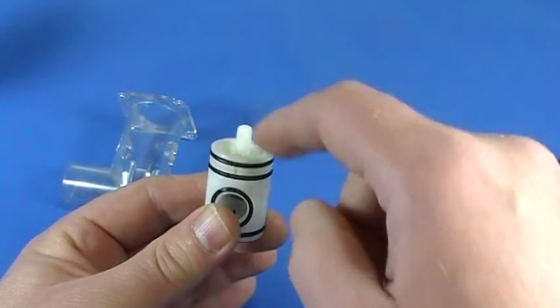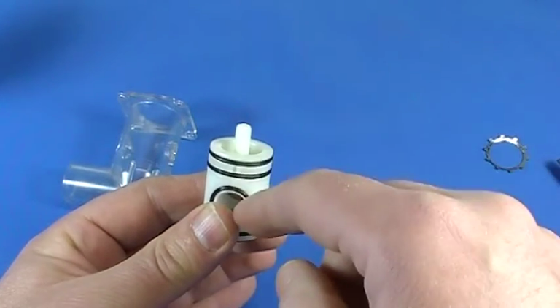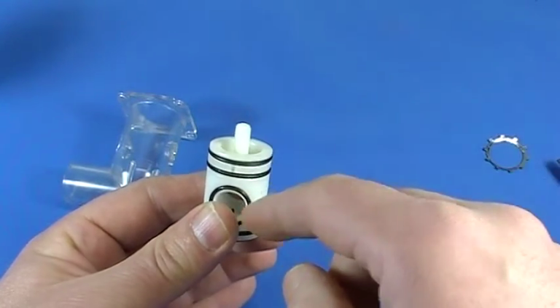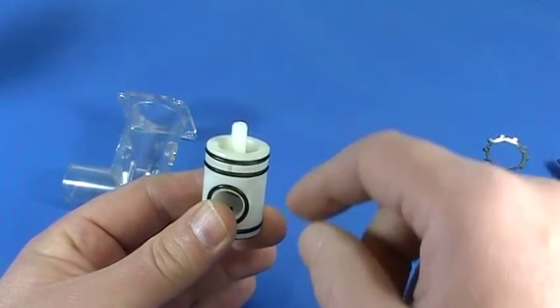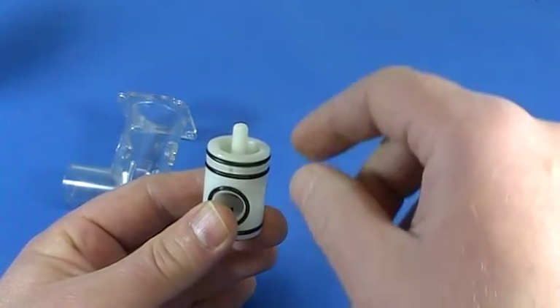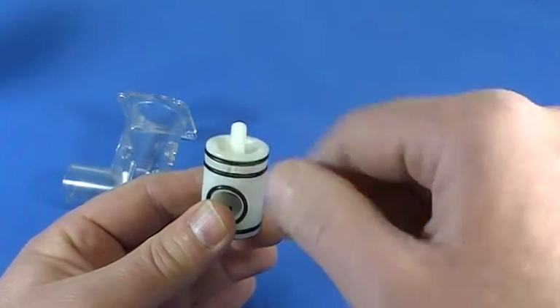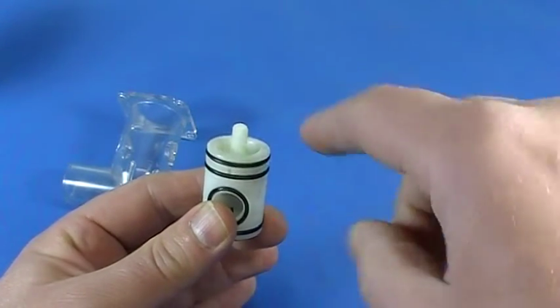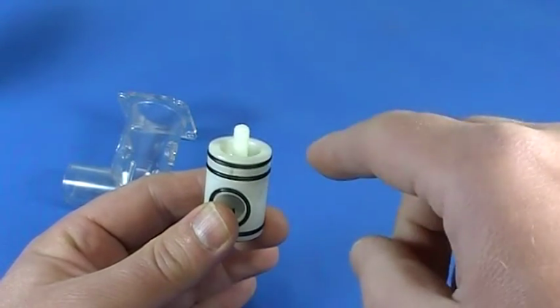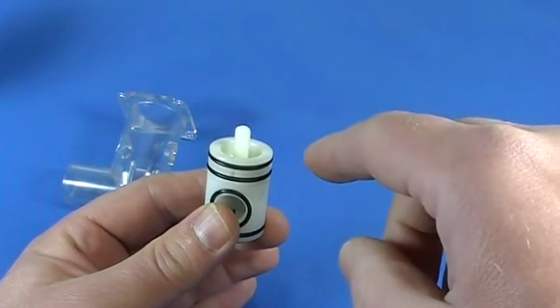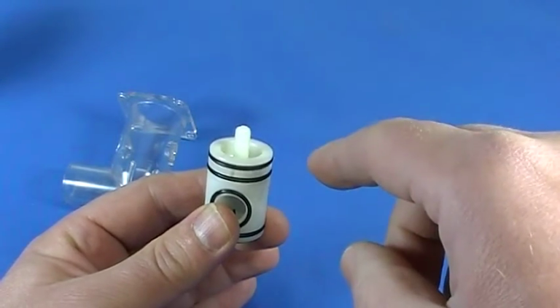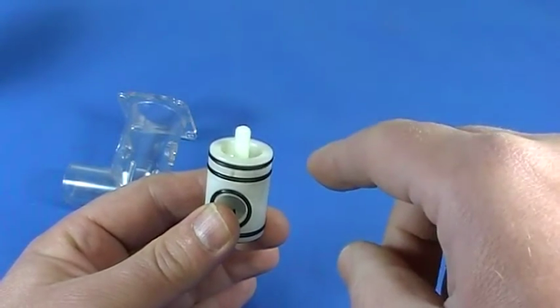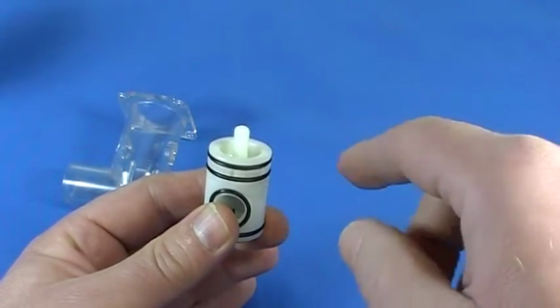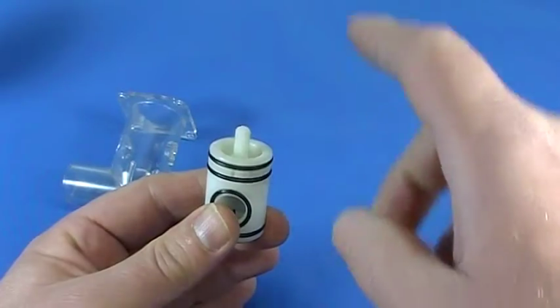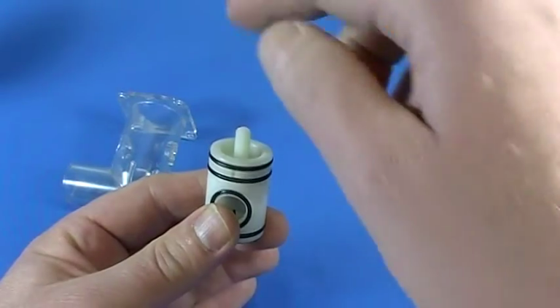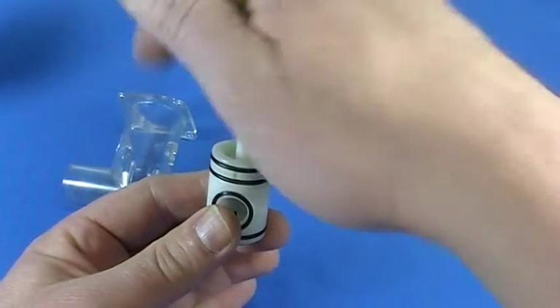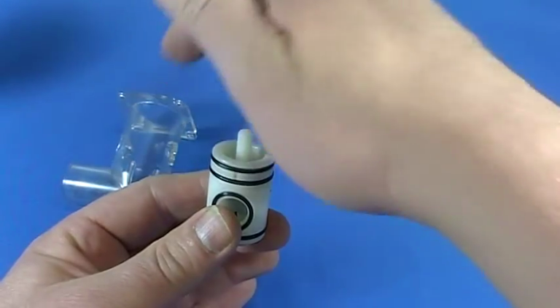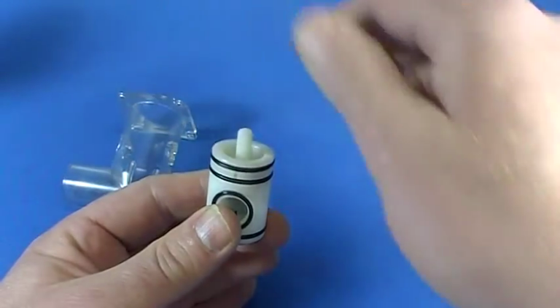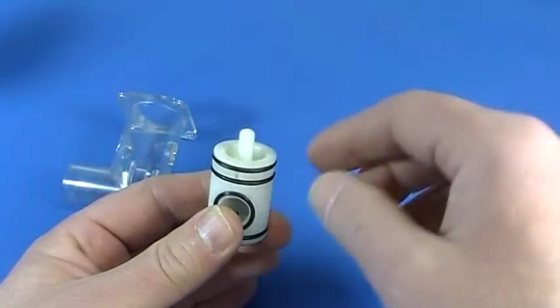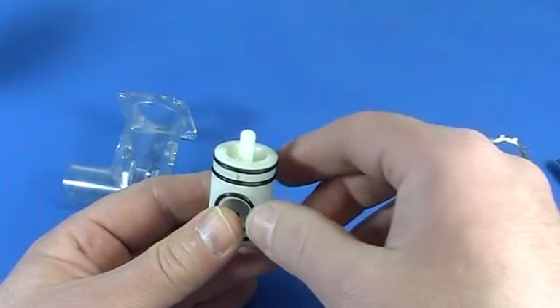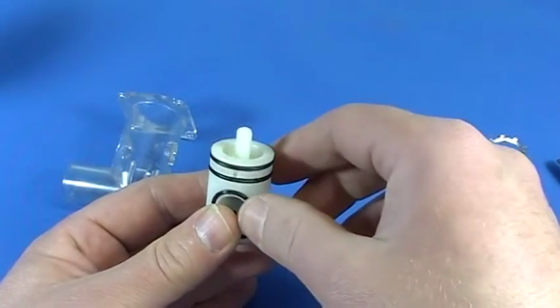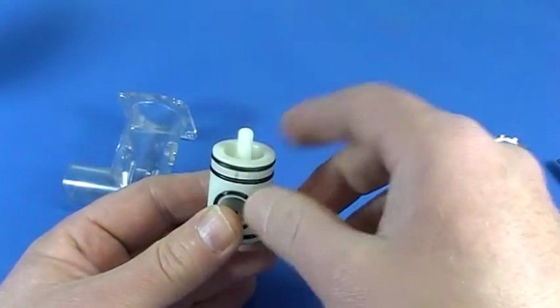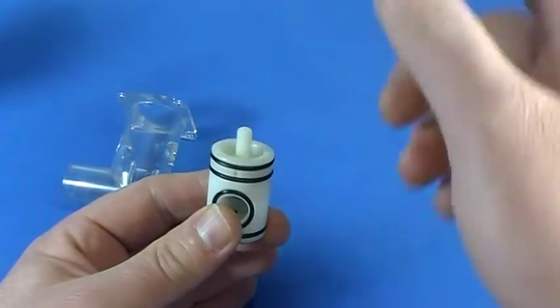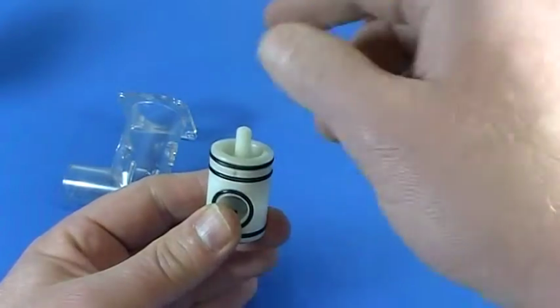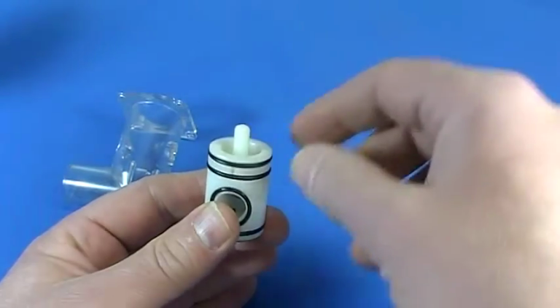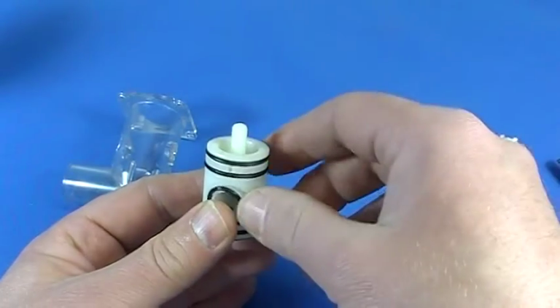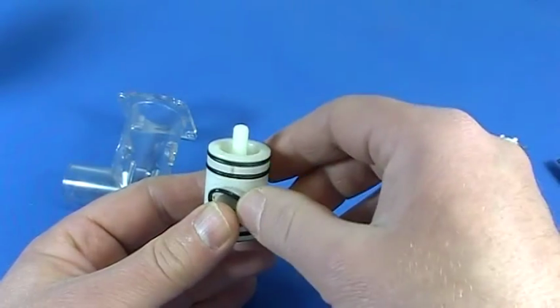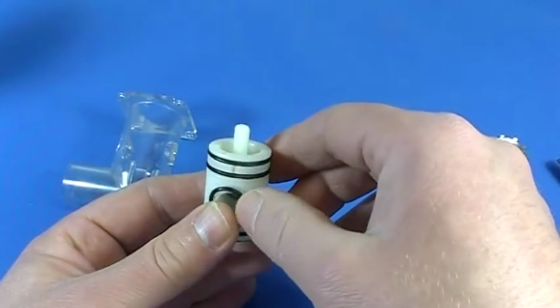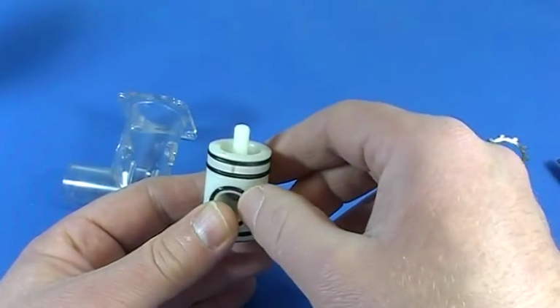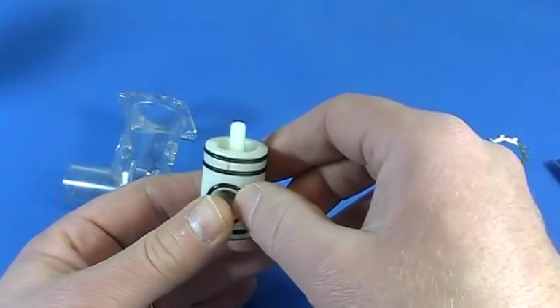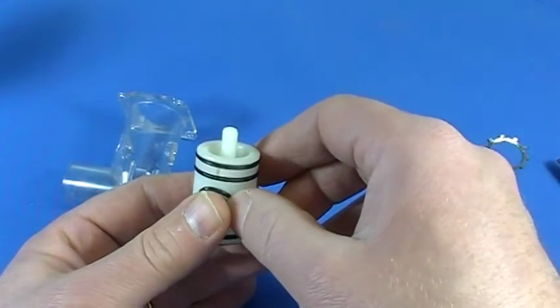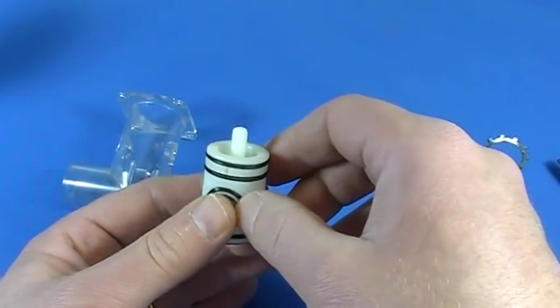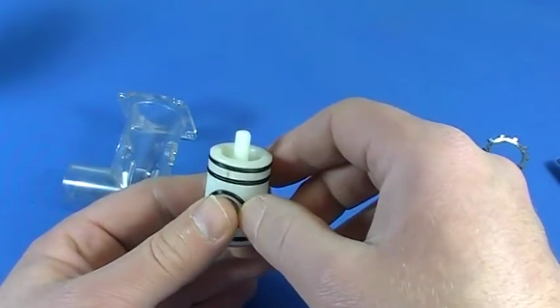Notice the correlation here with the notch and the holes. This needs to be rotated to fit into your old style valve body.